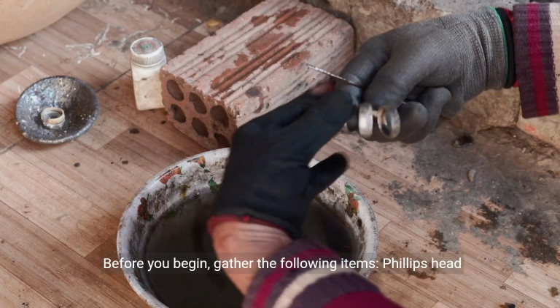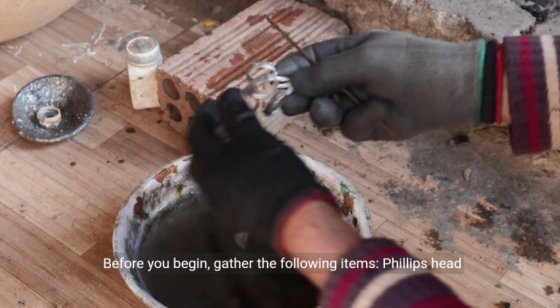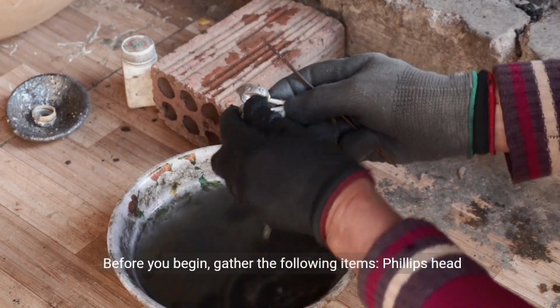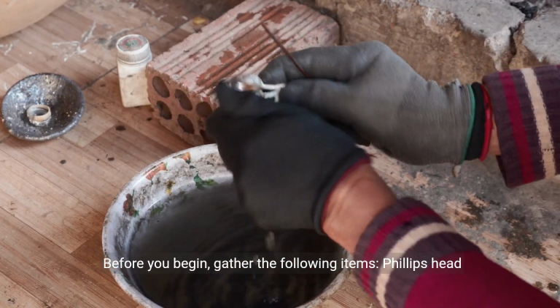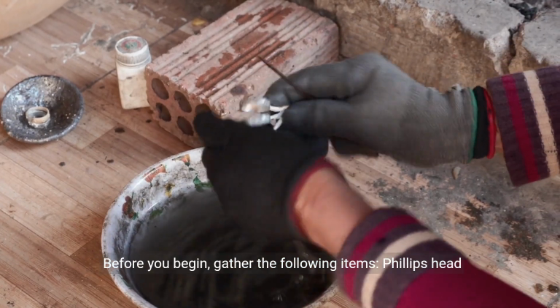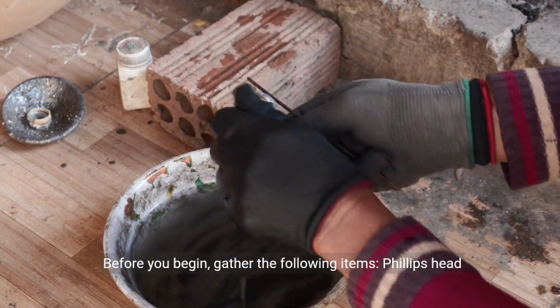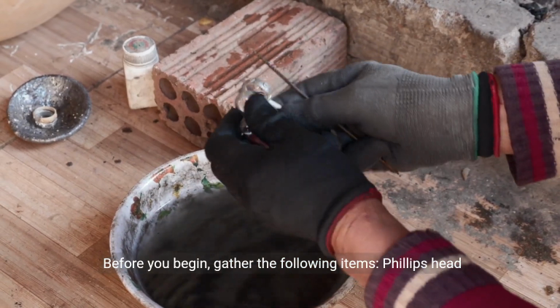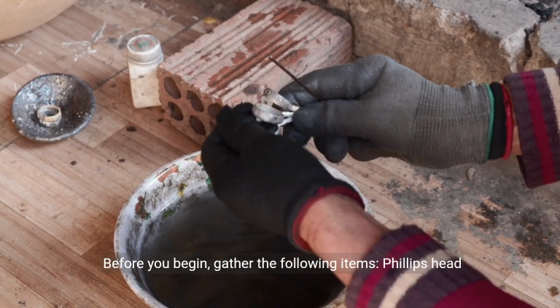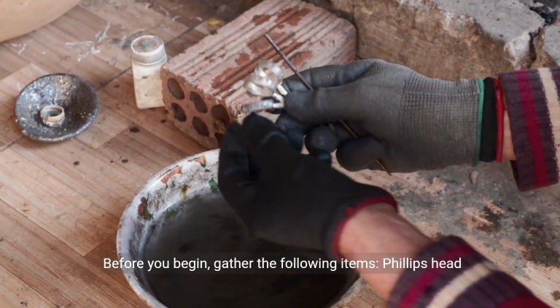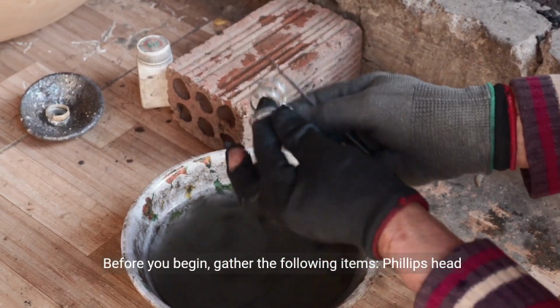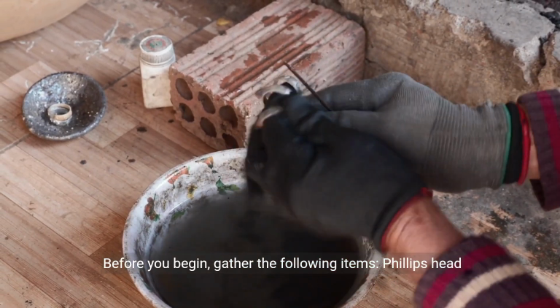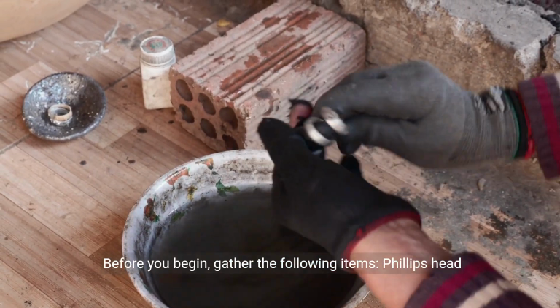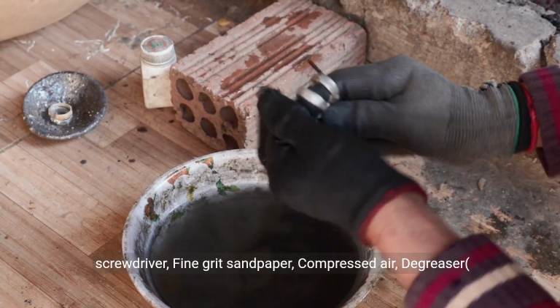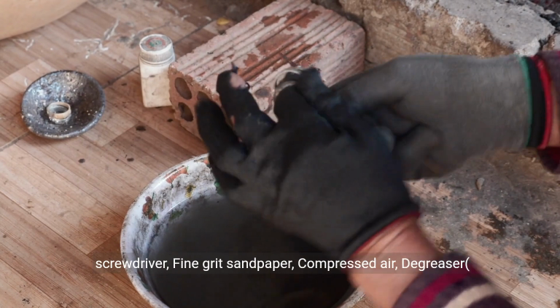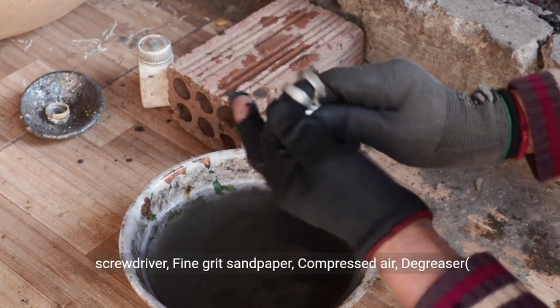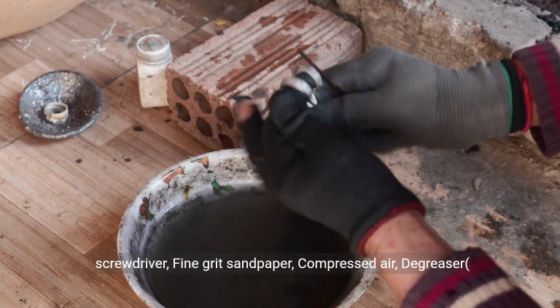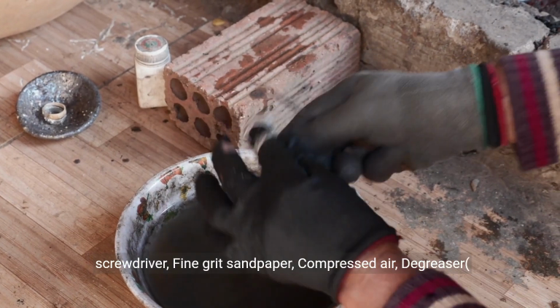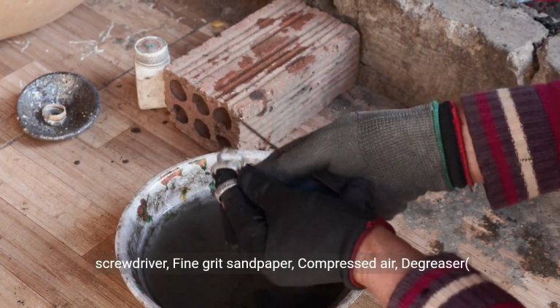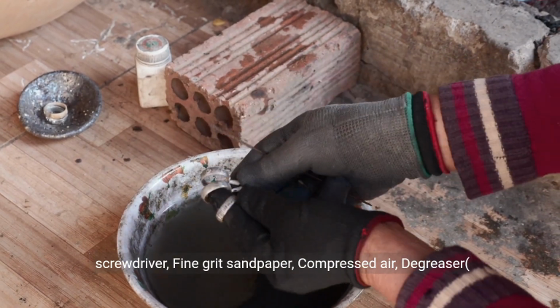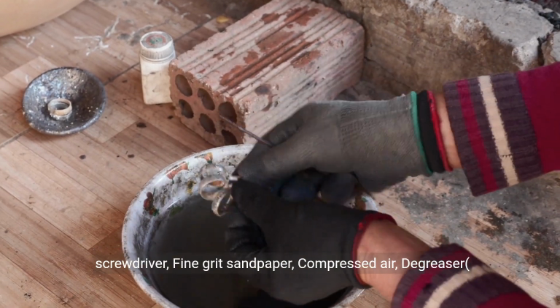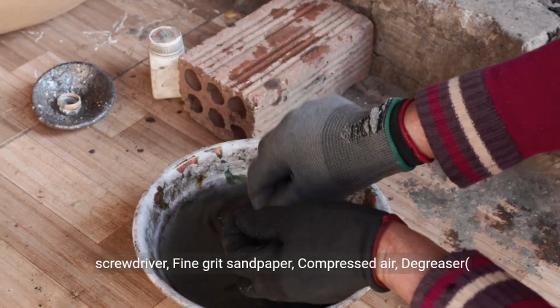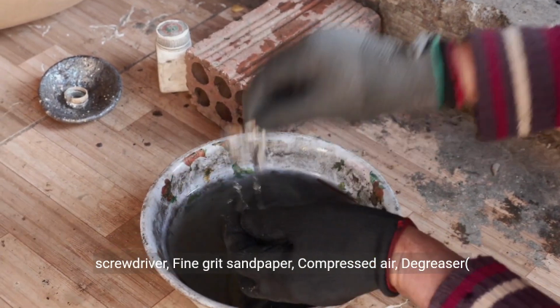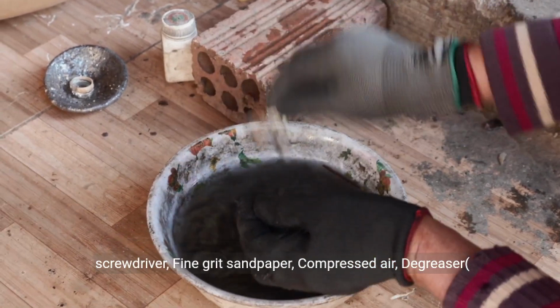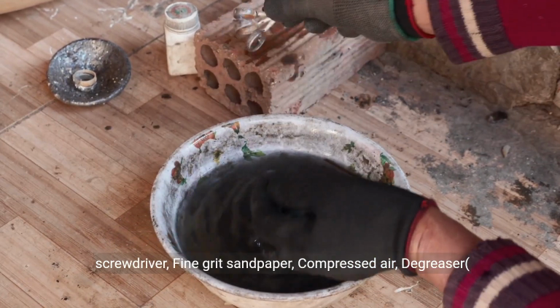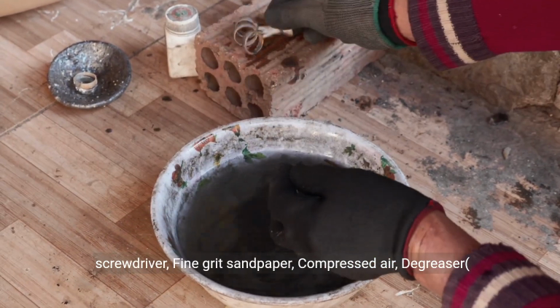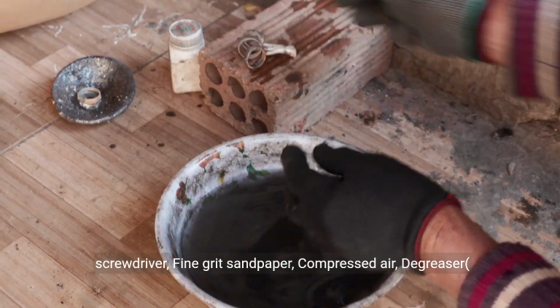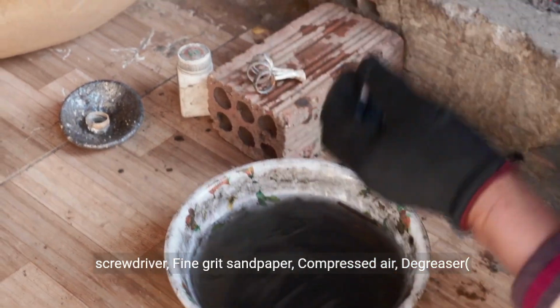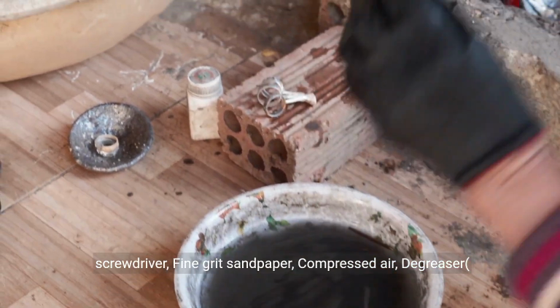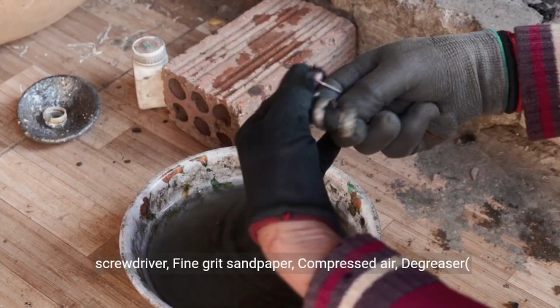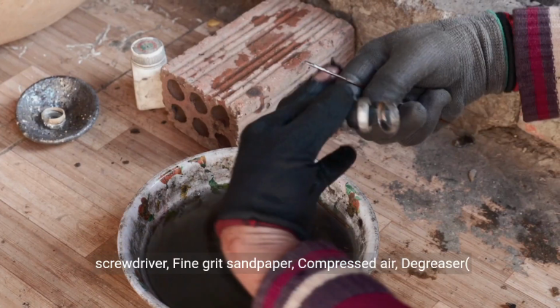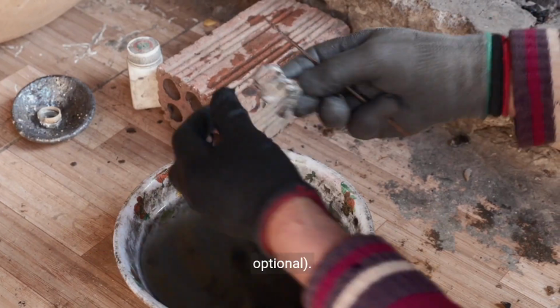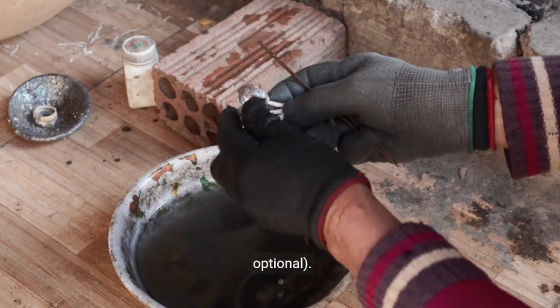Before you begin, gather the following items: Phillips head screwdriver, fine grit sandpaper, compressed air, and degreaser.